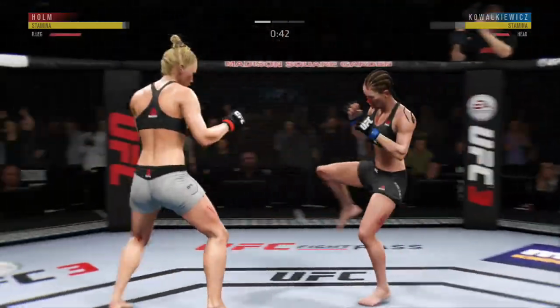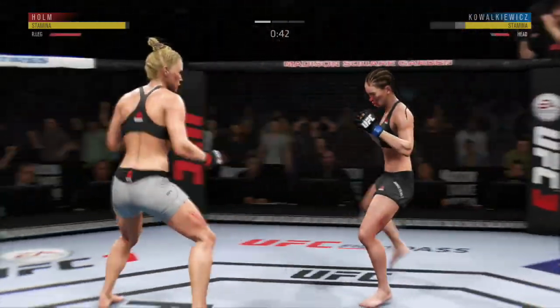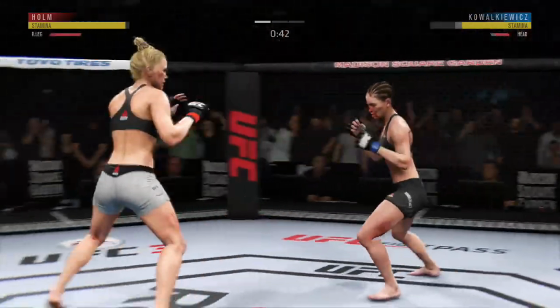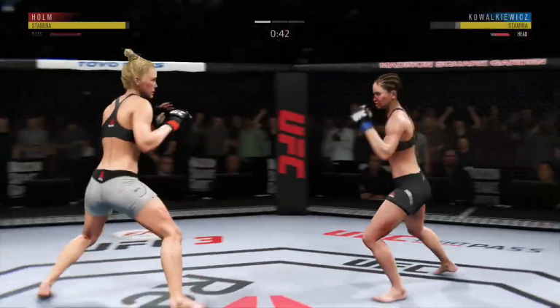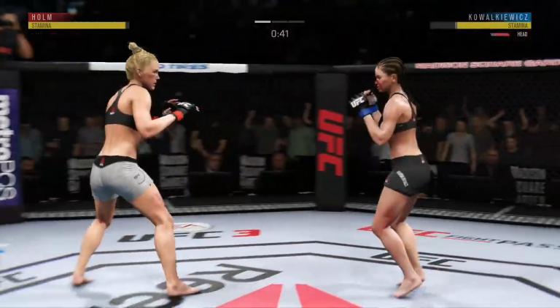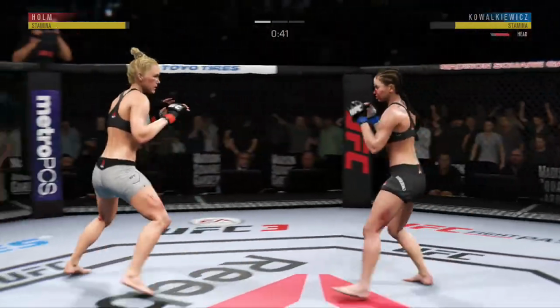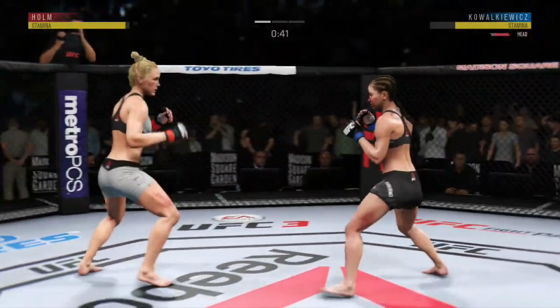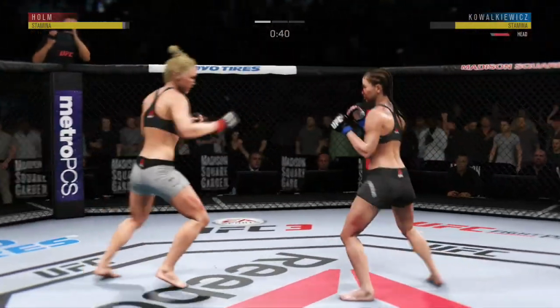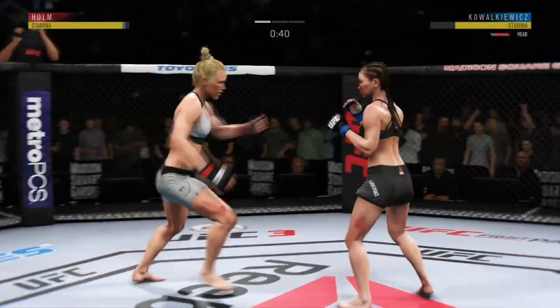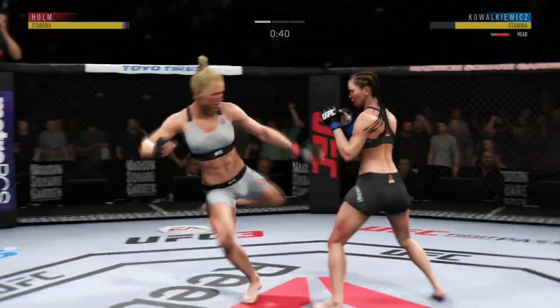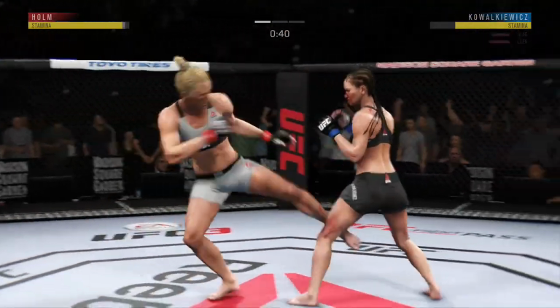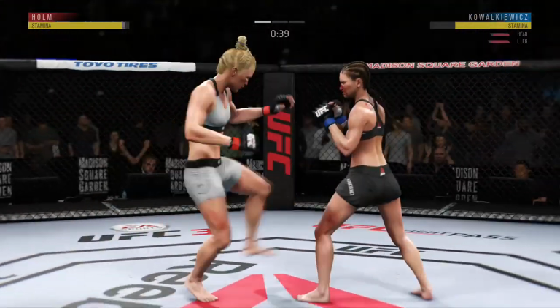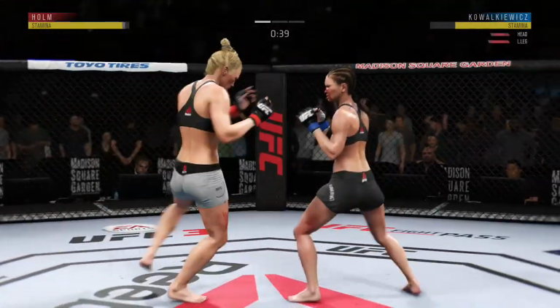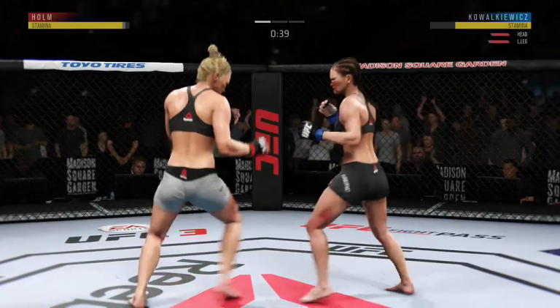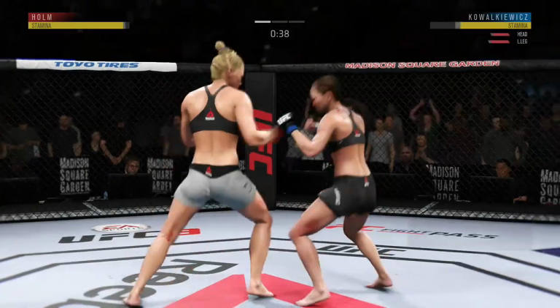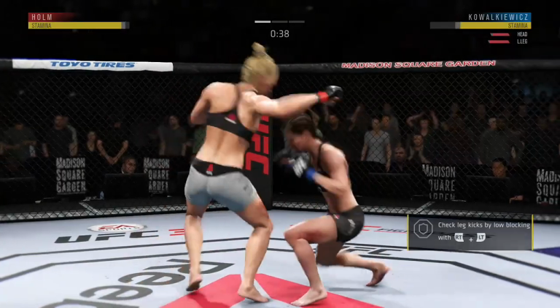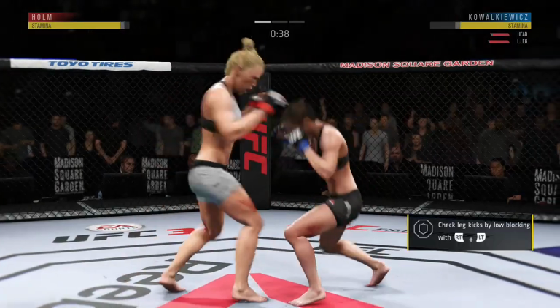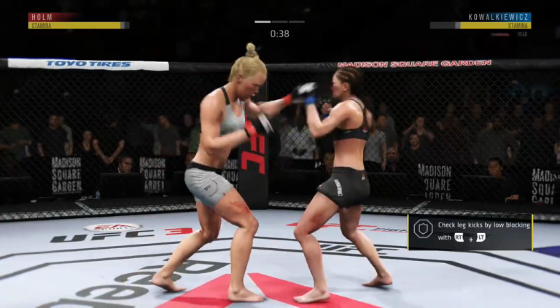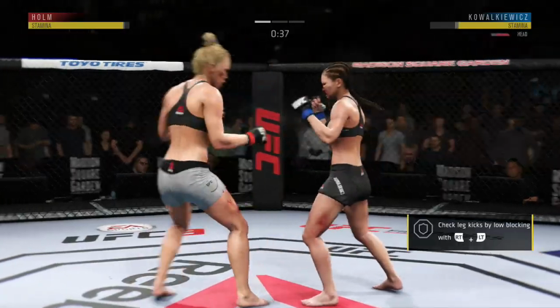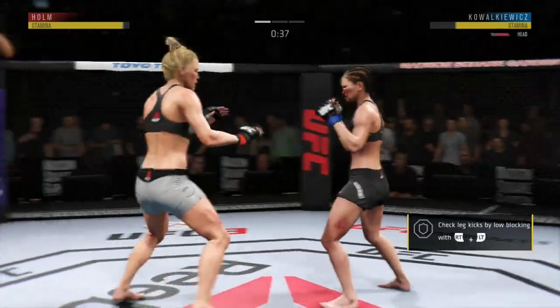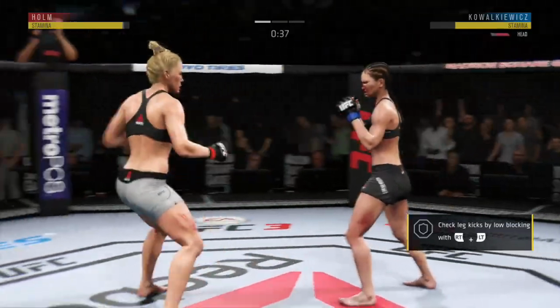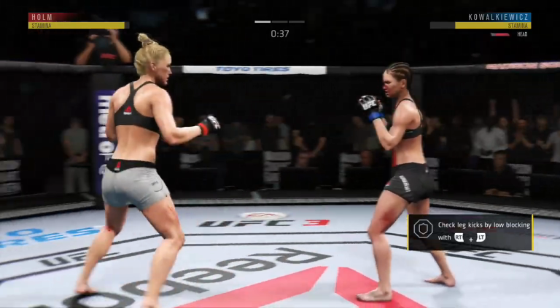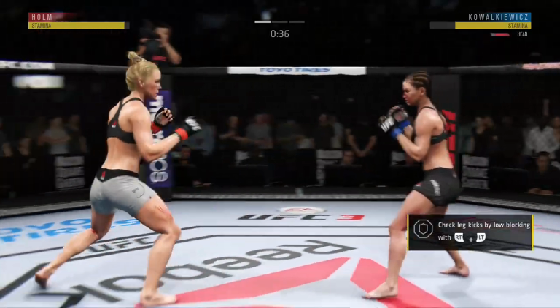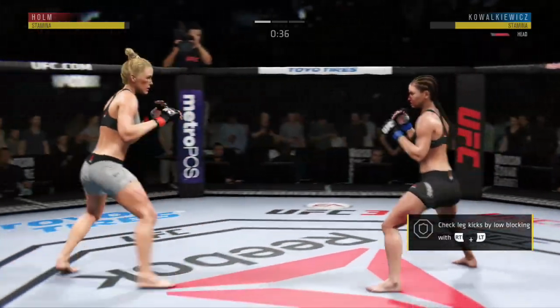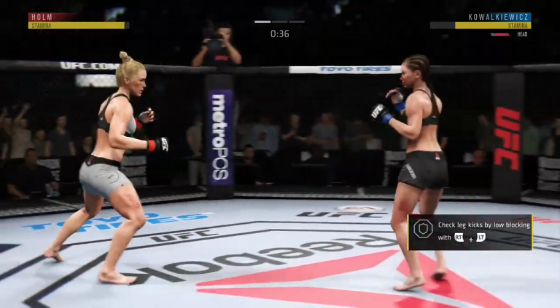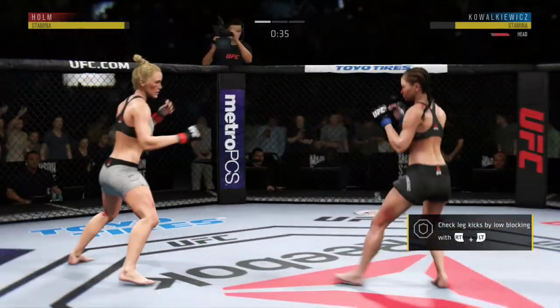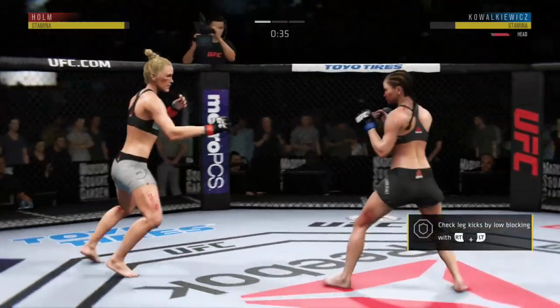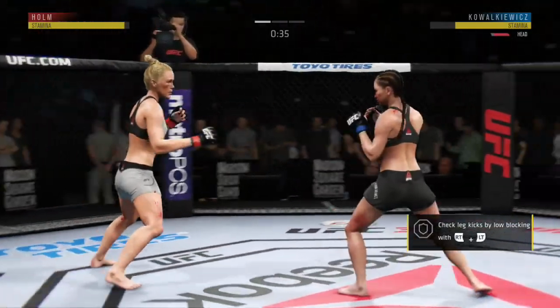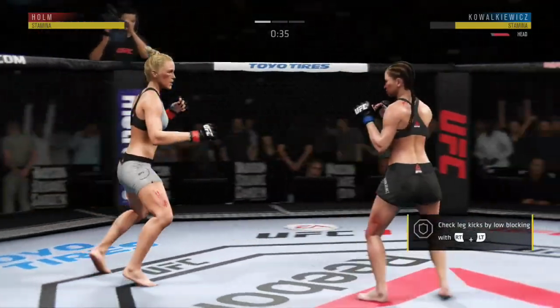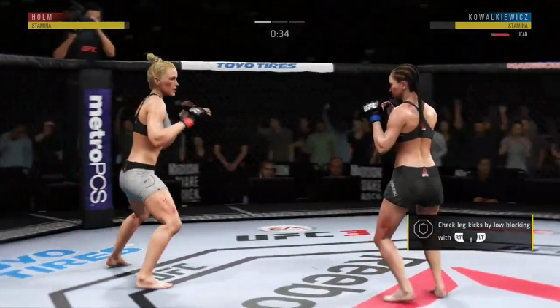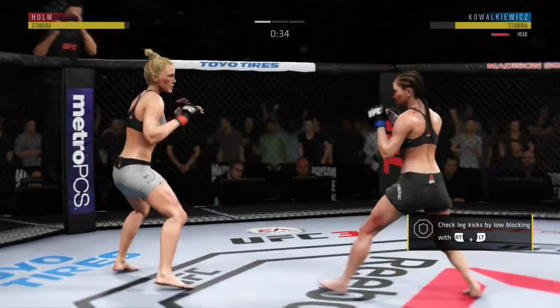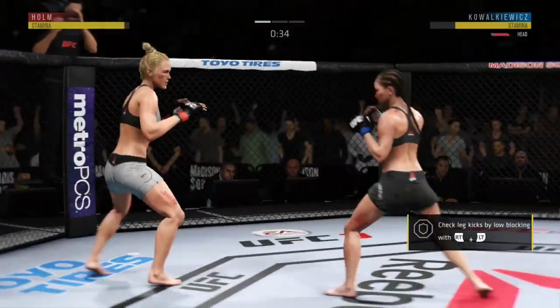She's able to get up again here, but look at her — visibly hurt. This fight is dangerously close to being stopped.